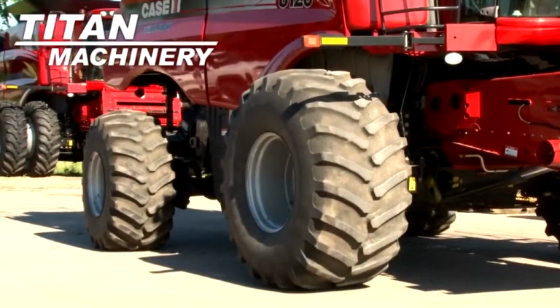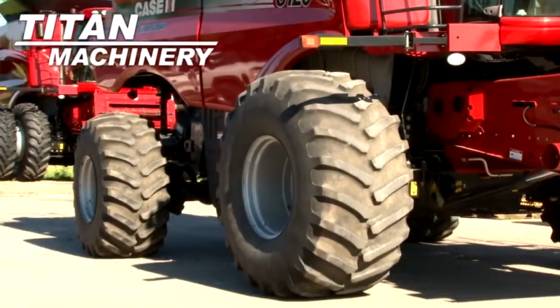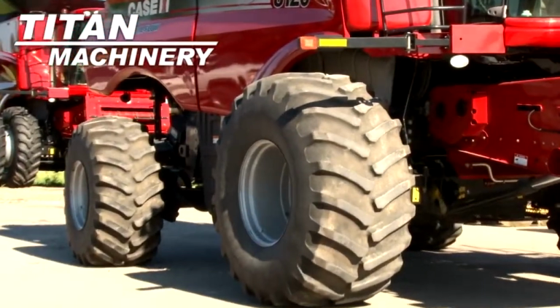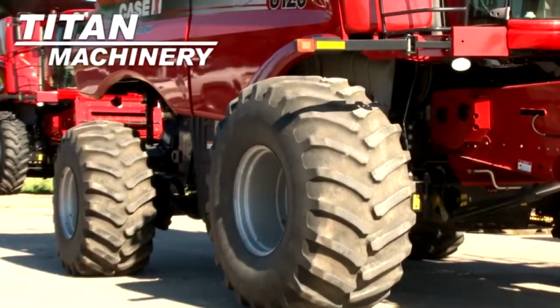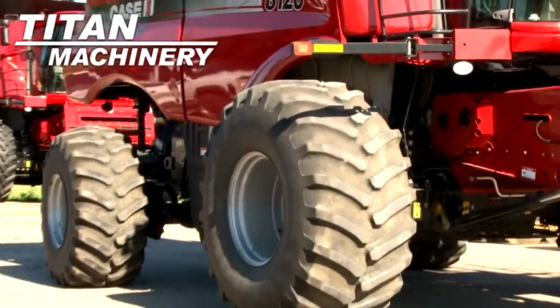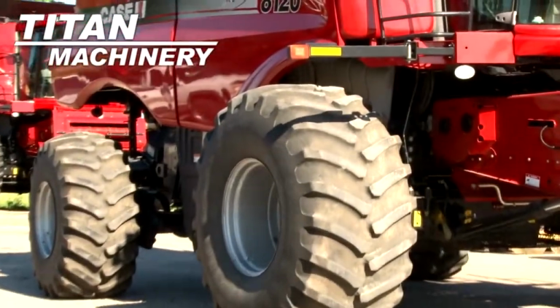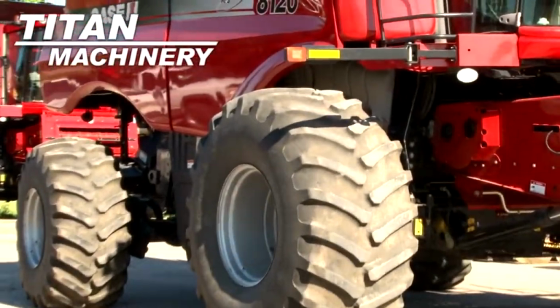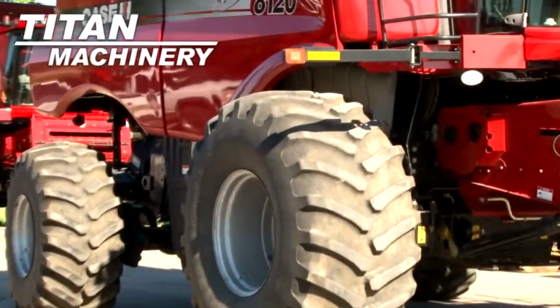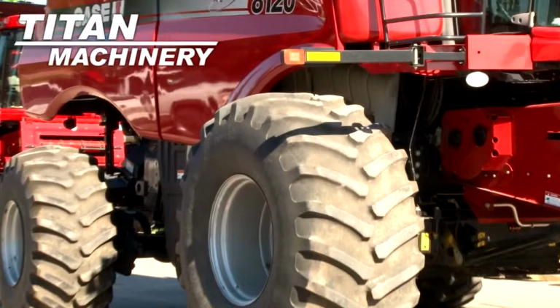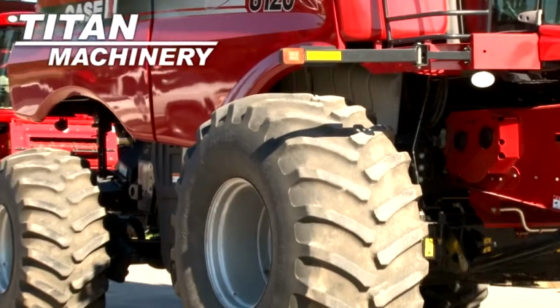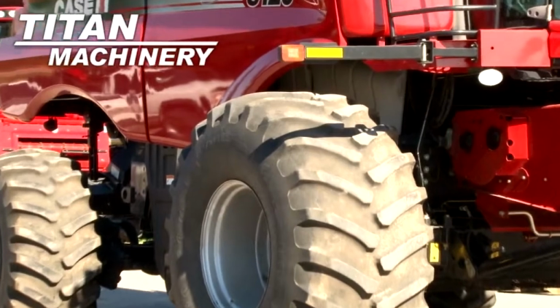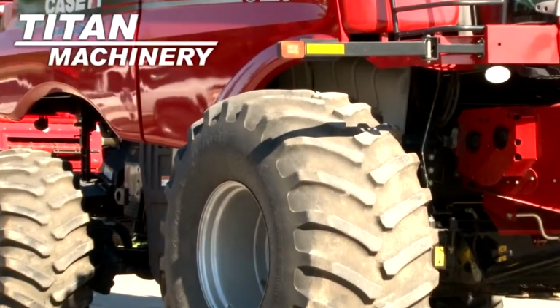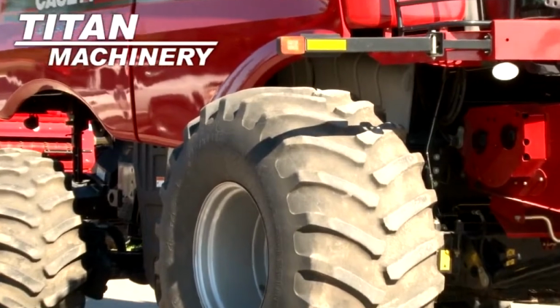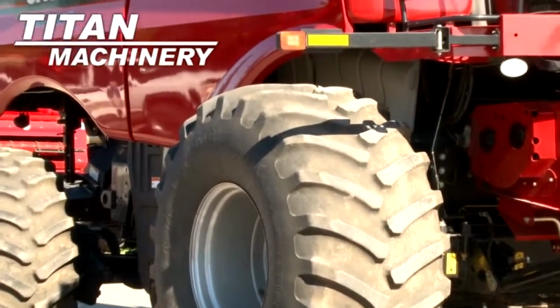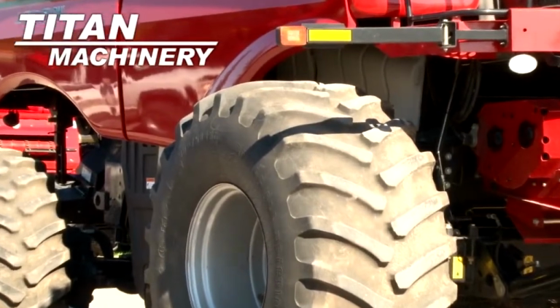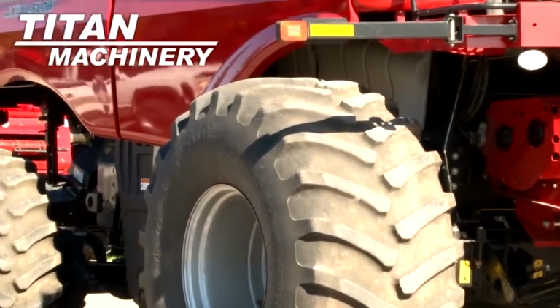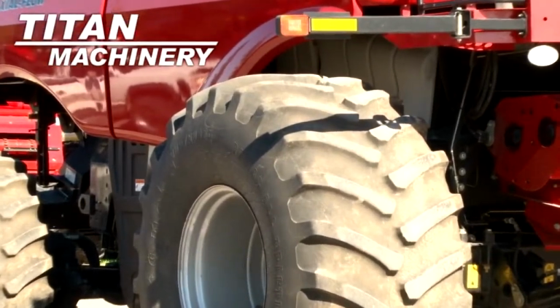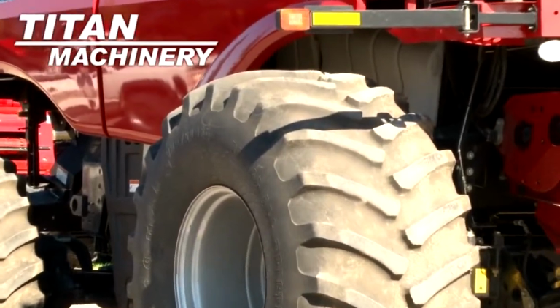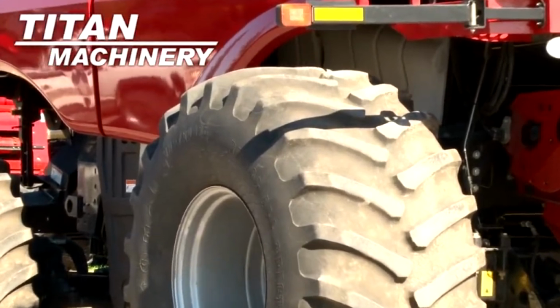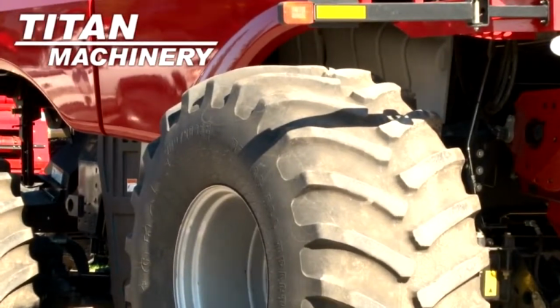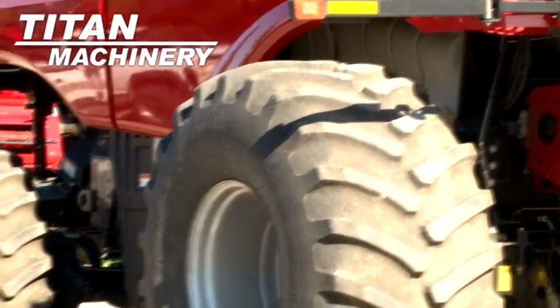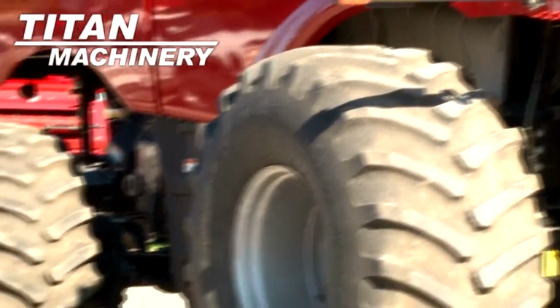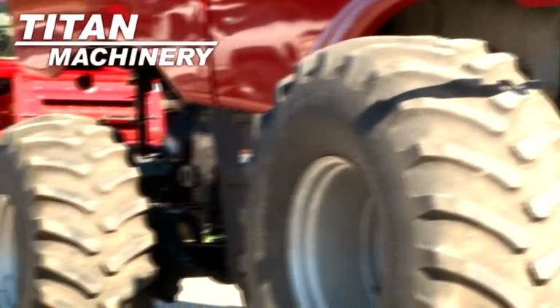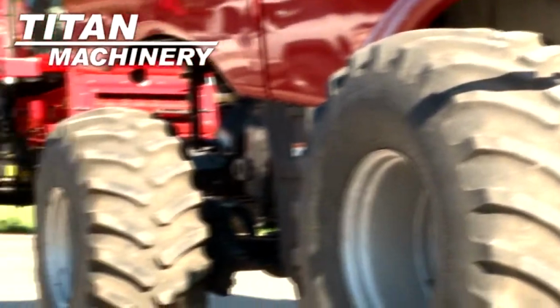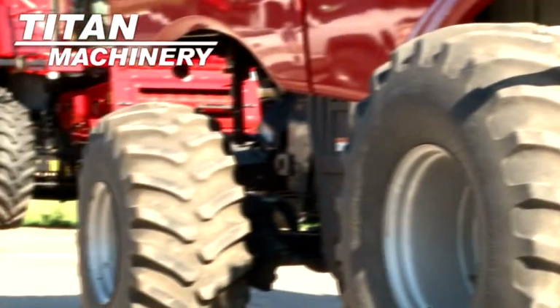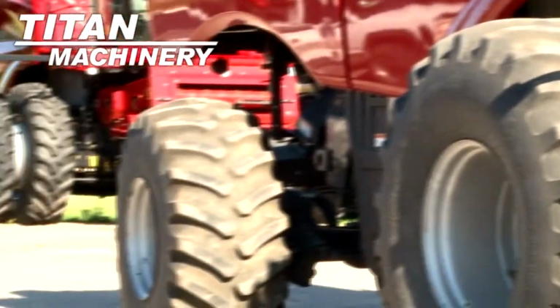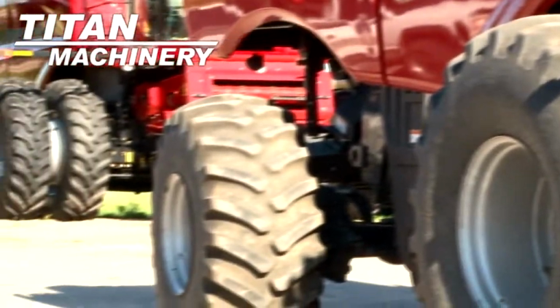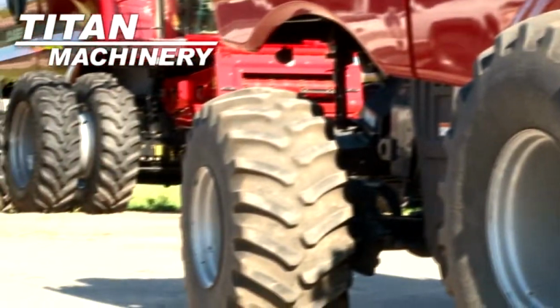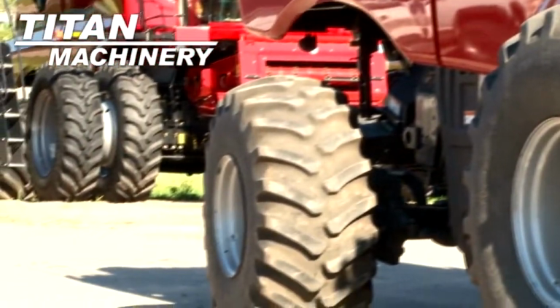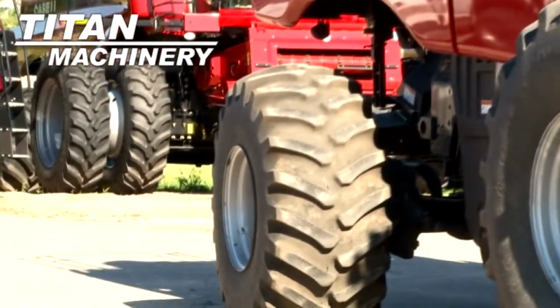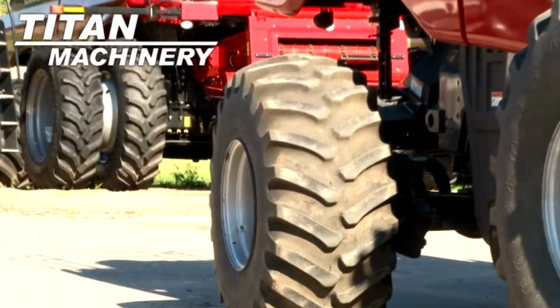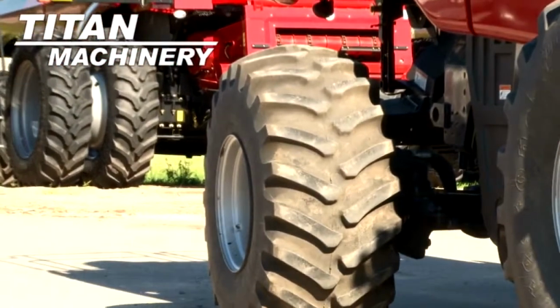Drive tires are 932s. Steering tires are 28 L26s.